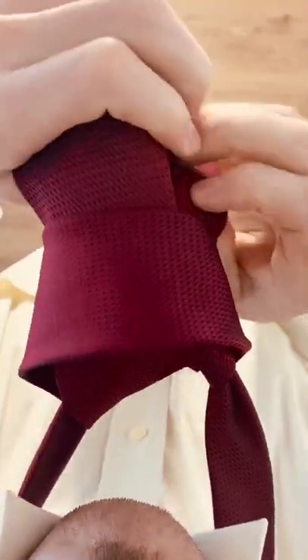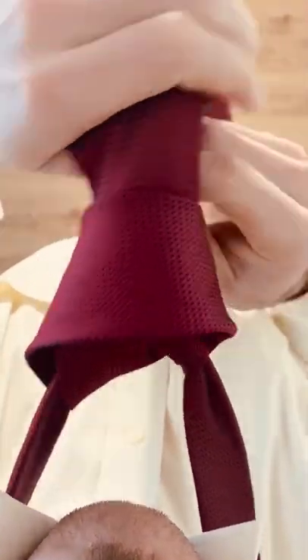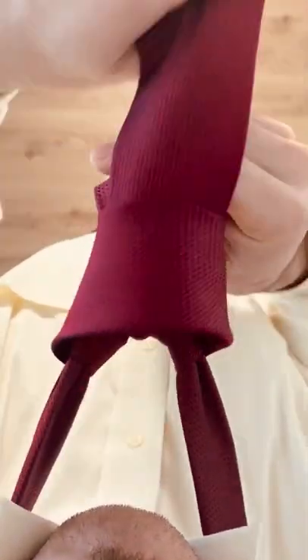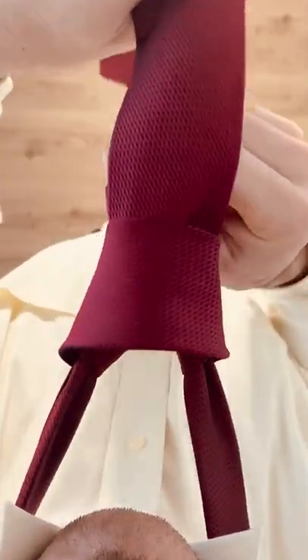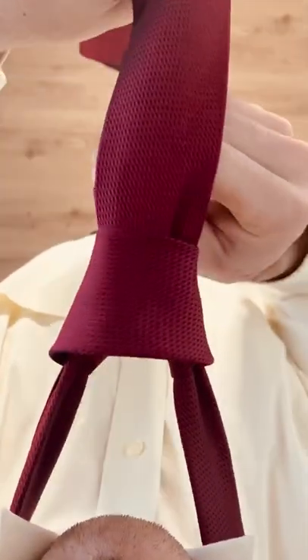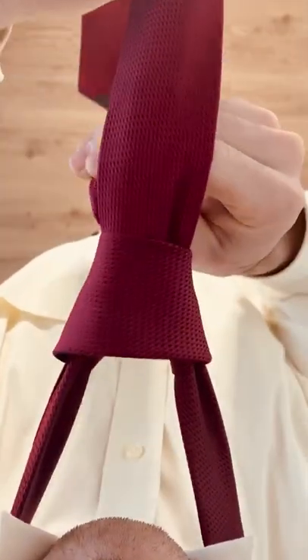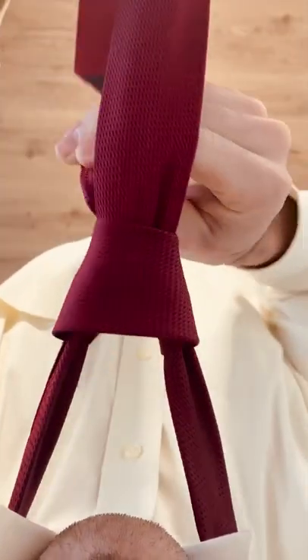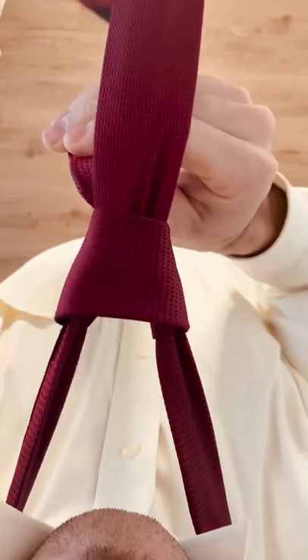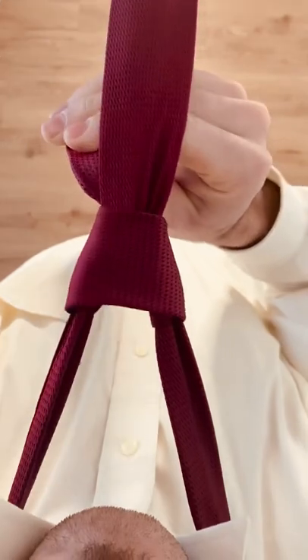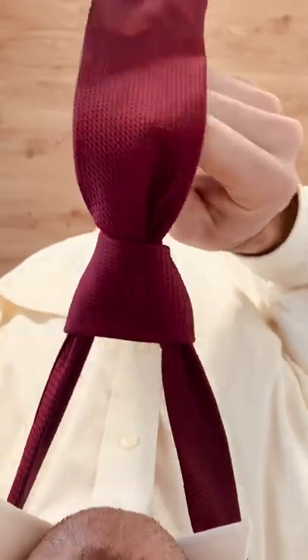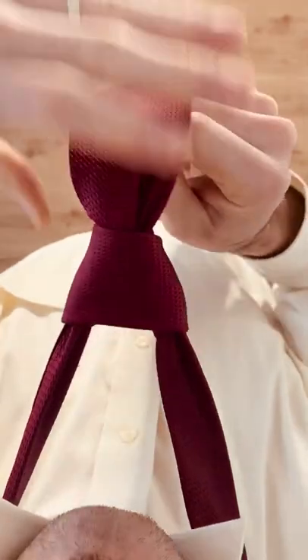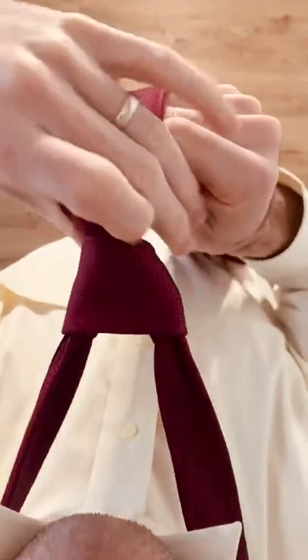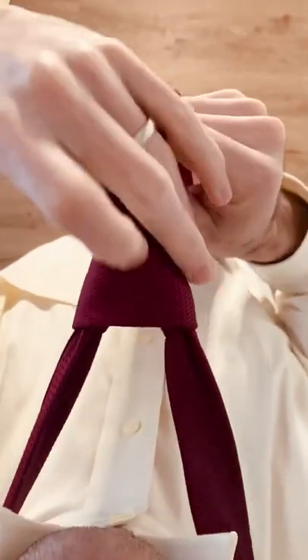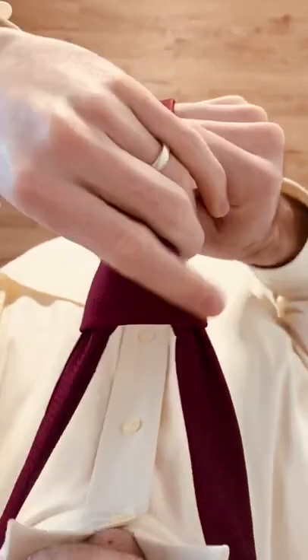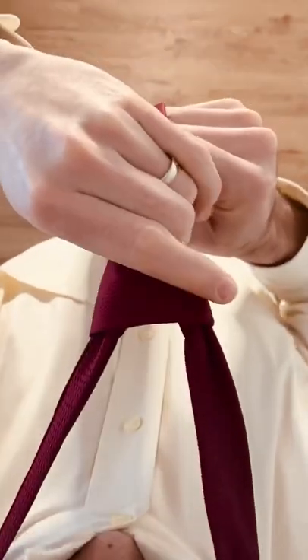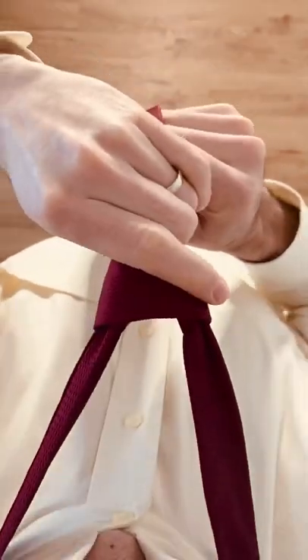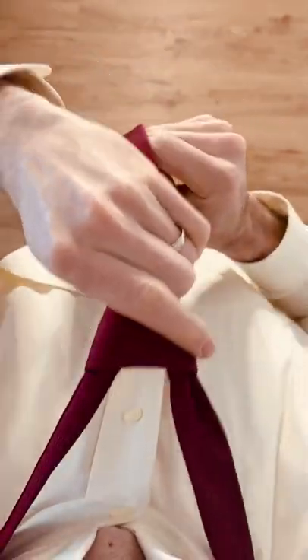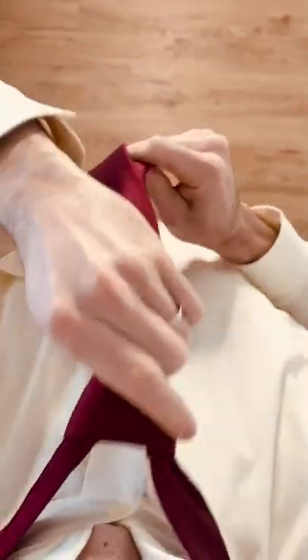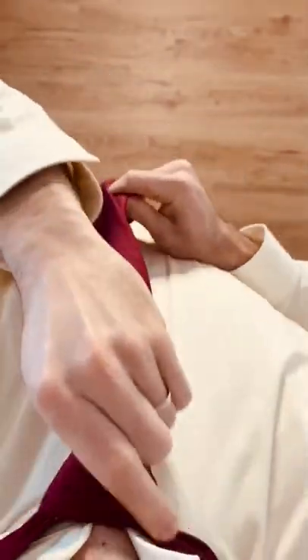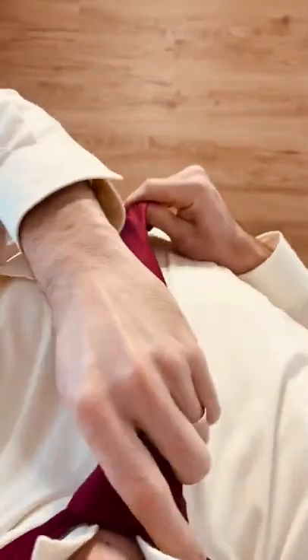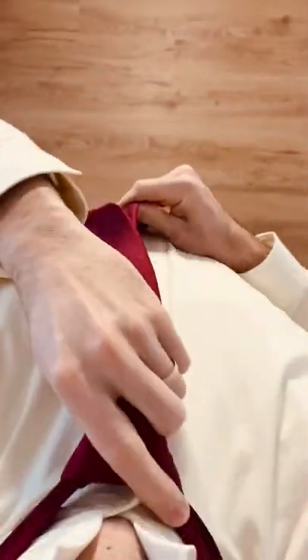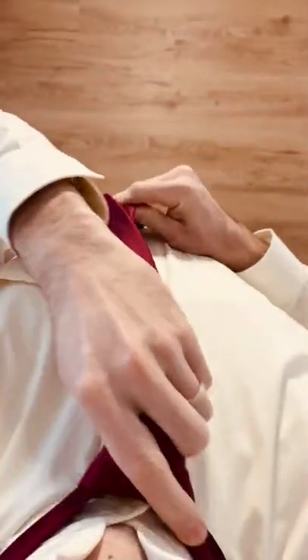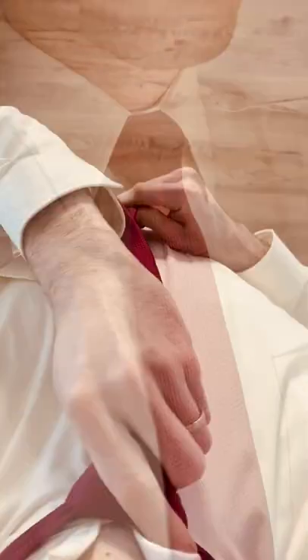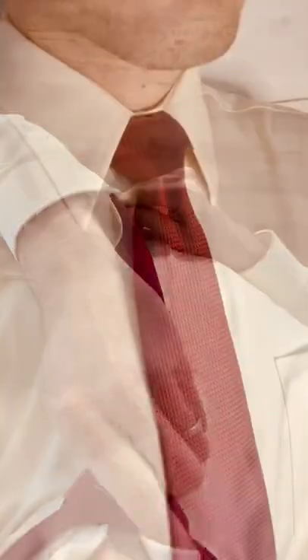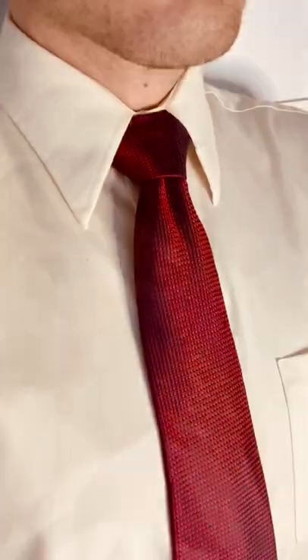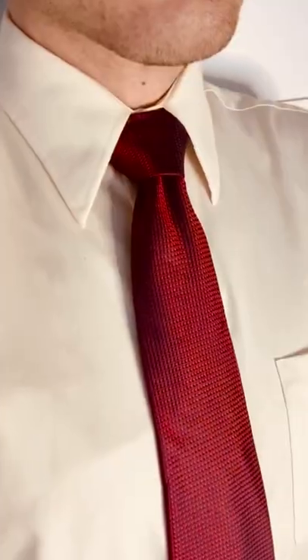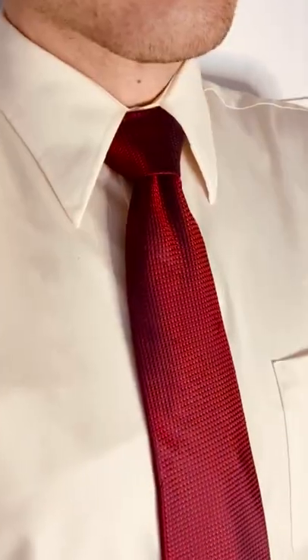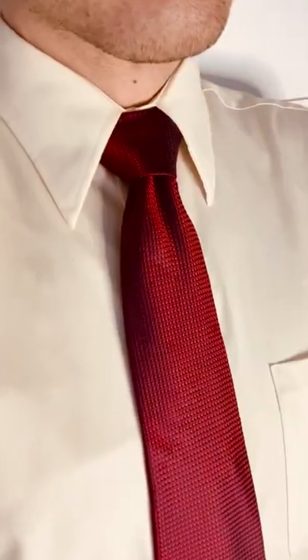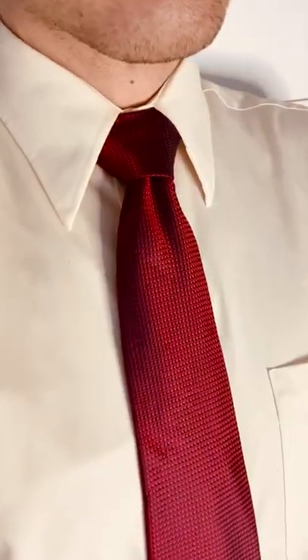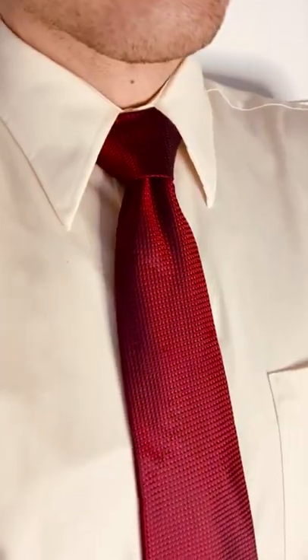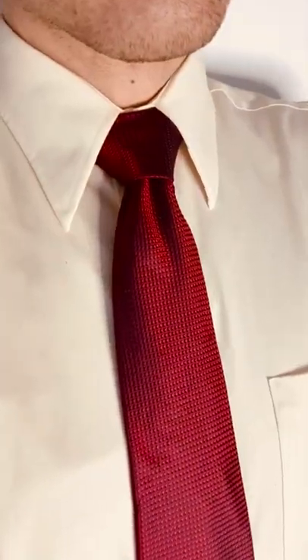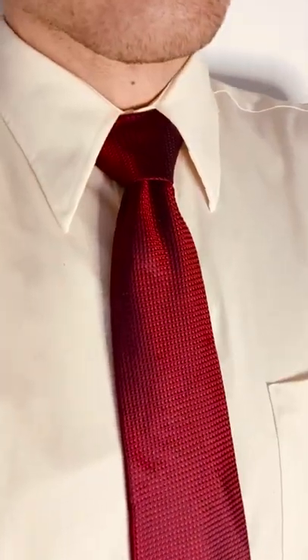Pull it down to tighten your knot and cinch it up to your collar. The full Windsor.